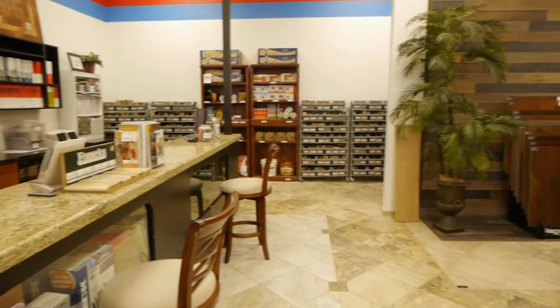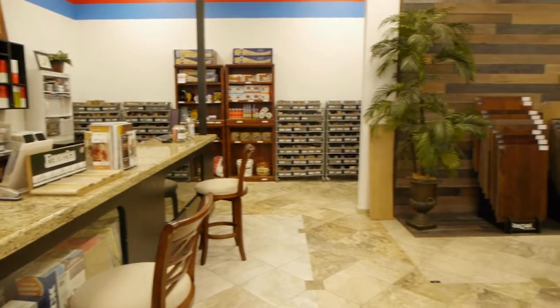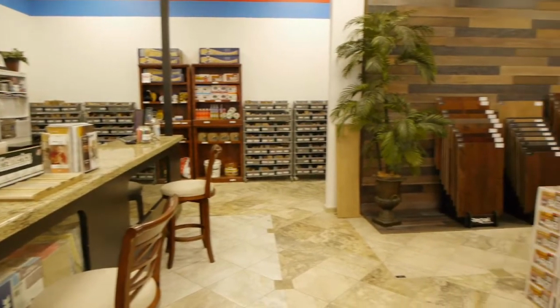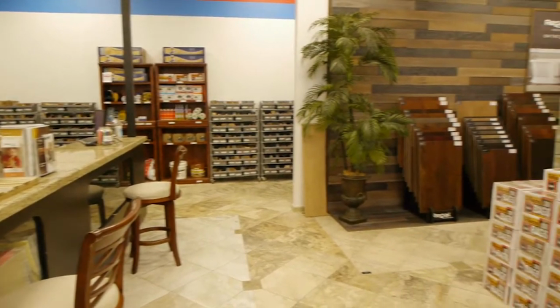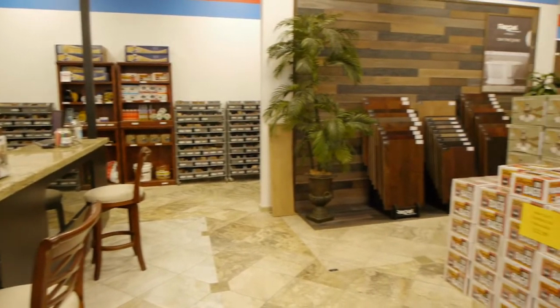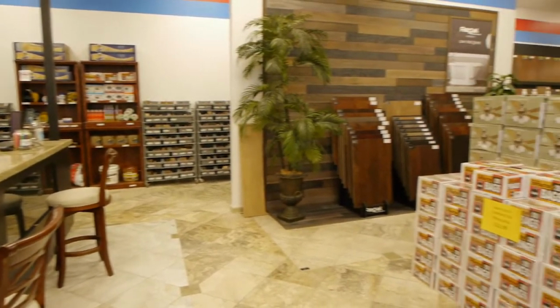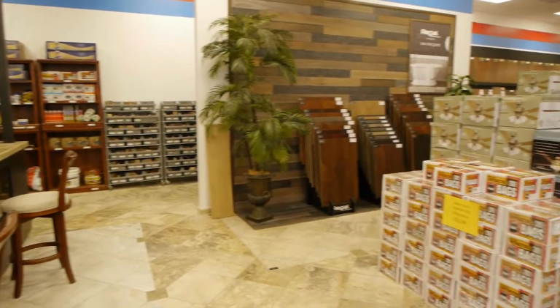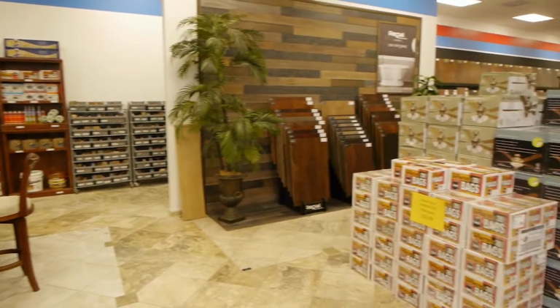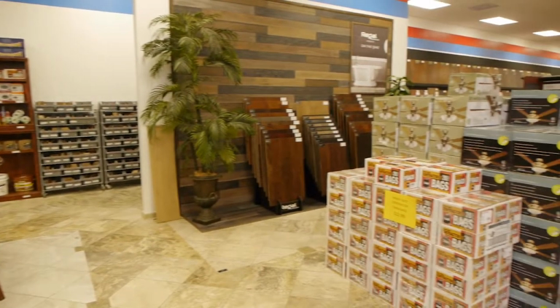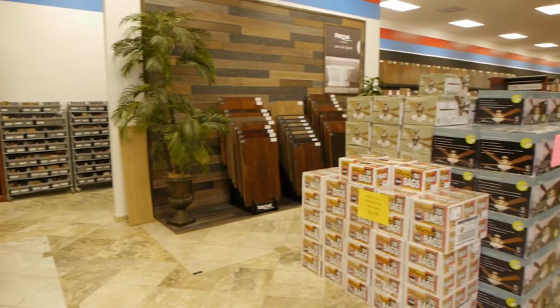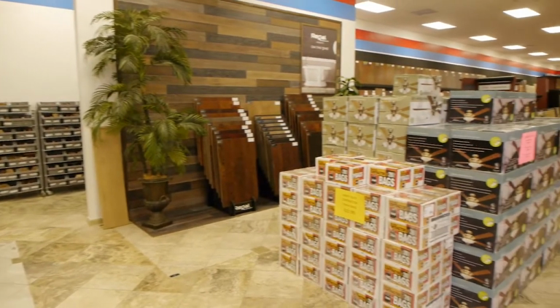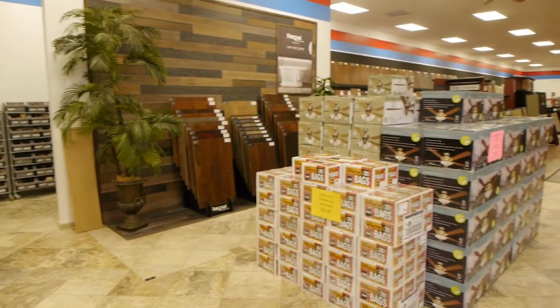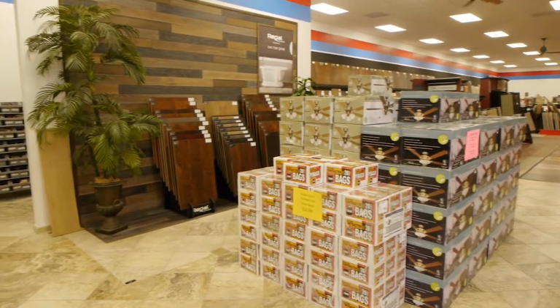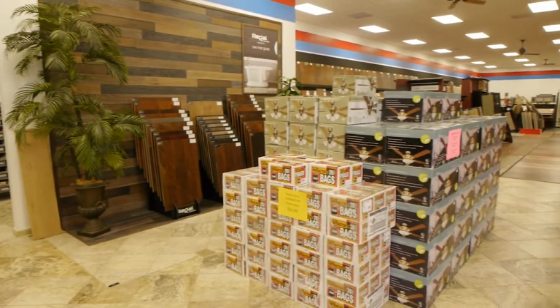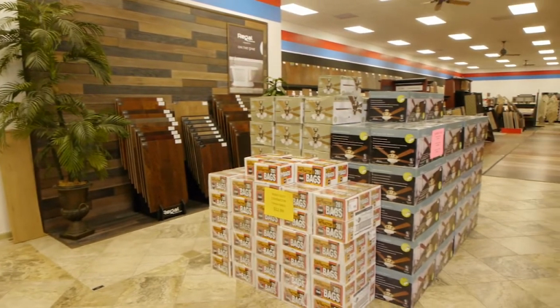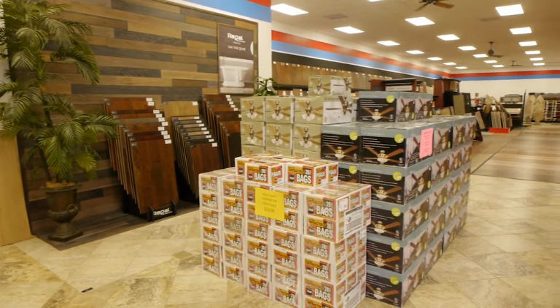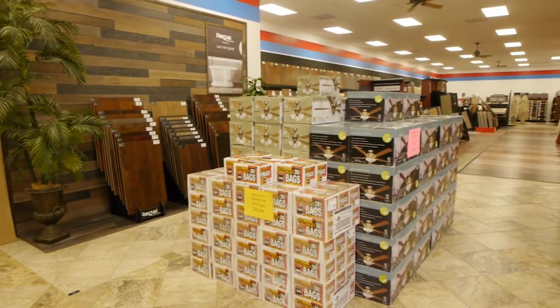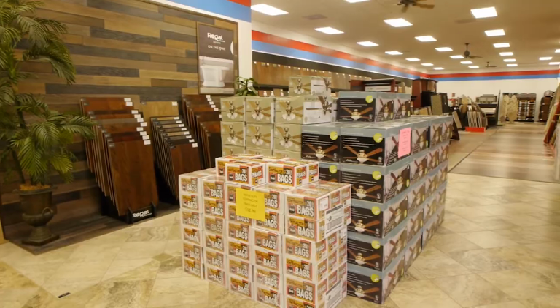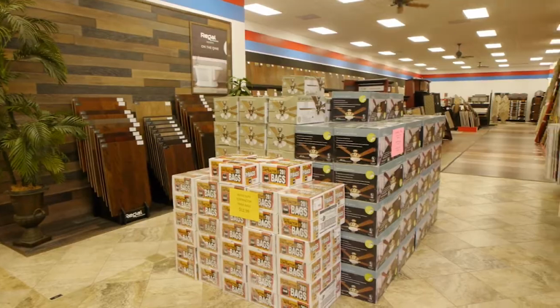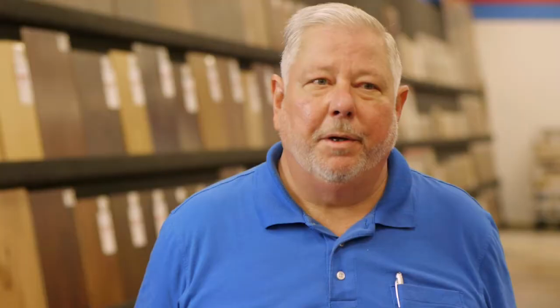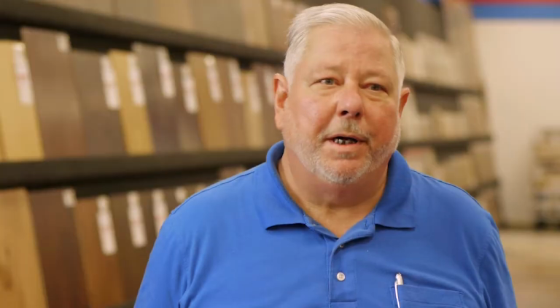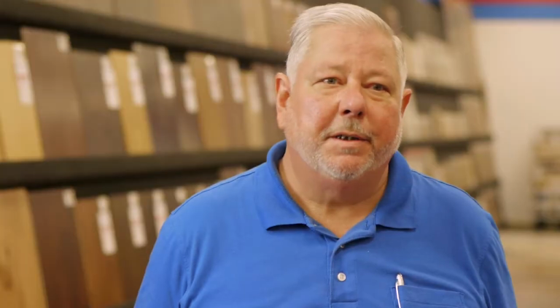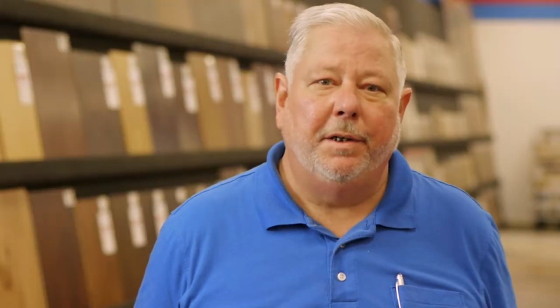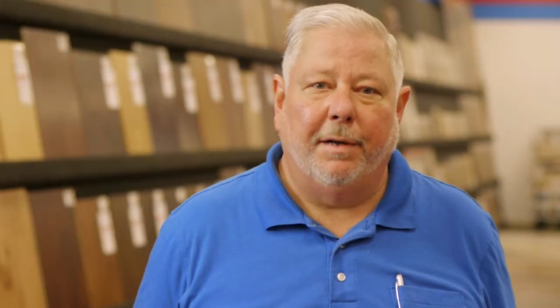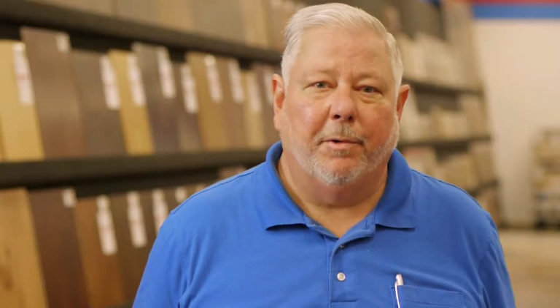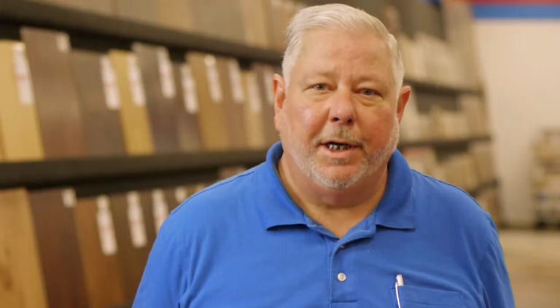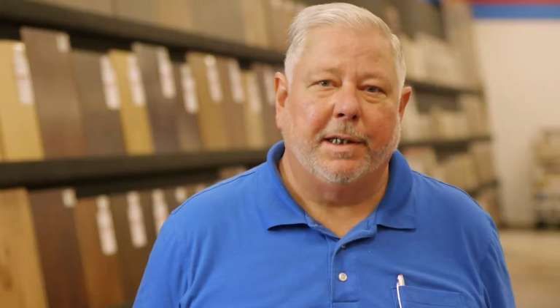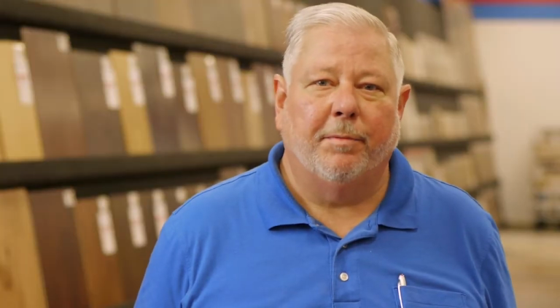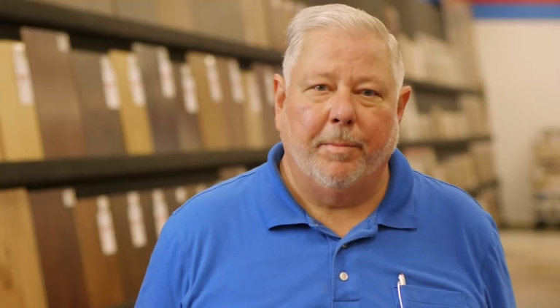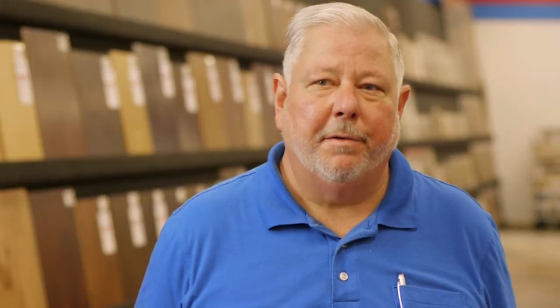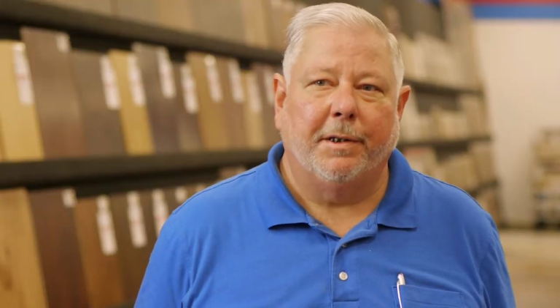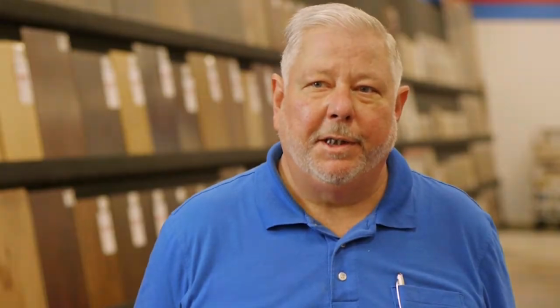If you've never been here, you should stop in and see us, because we have a very large showroom, very good prices, and you definitely want to check us out before you make your final decision.